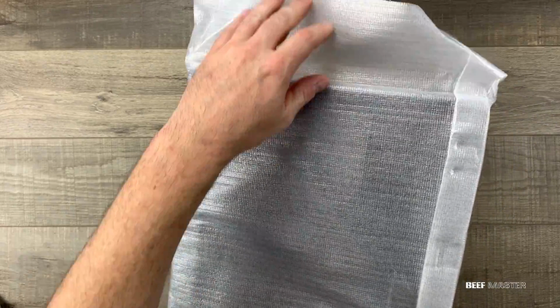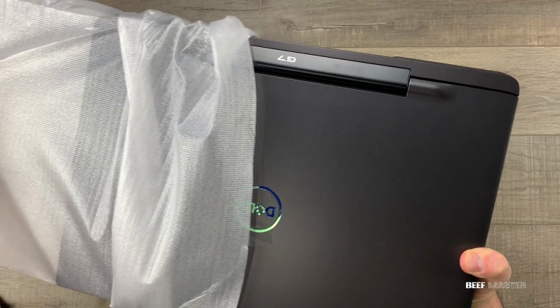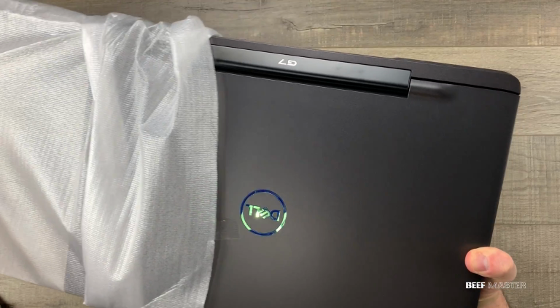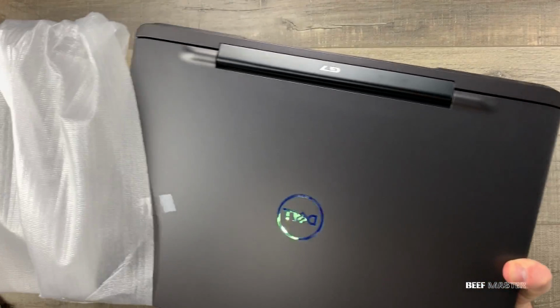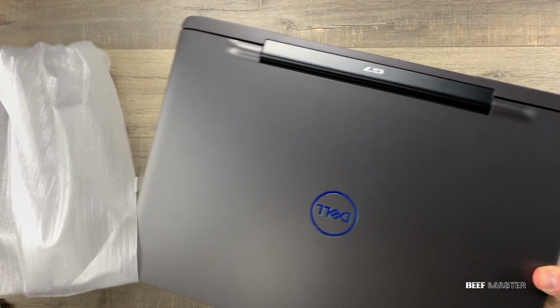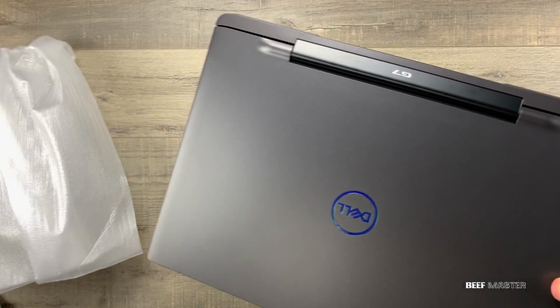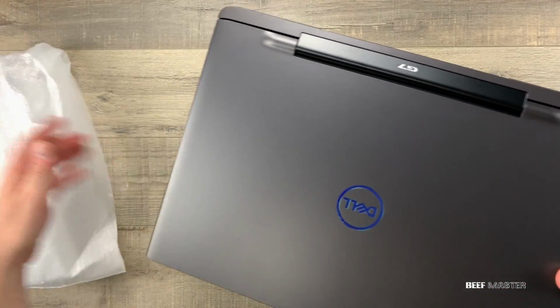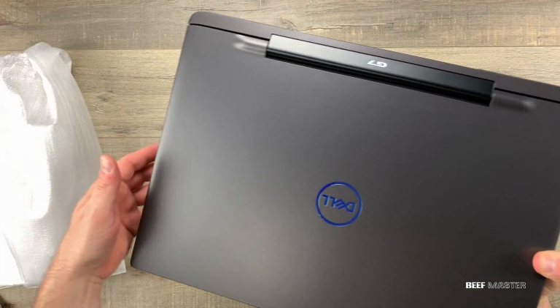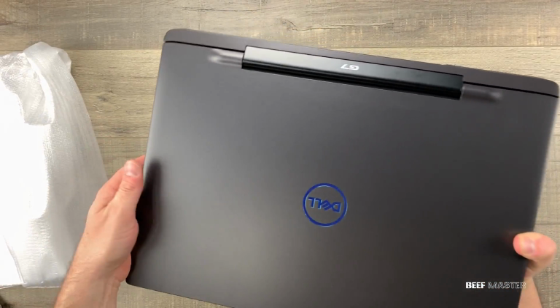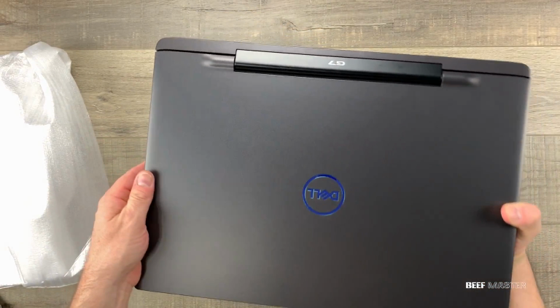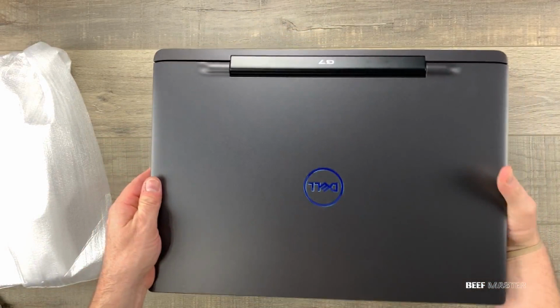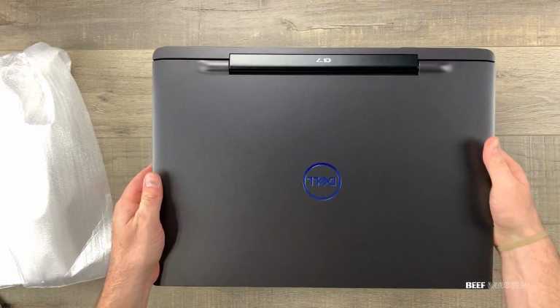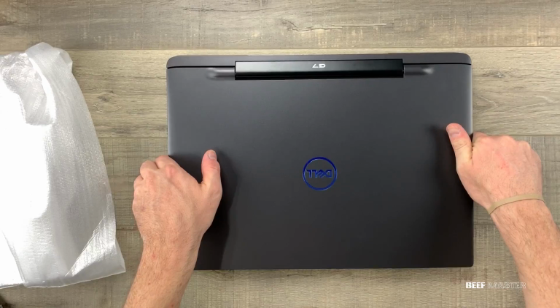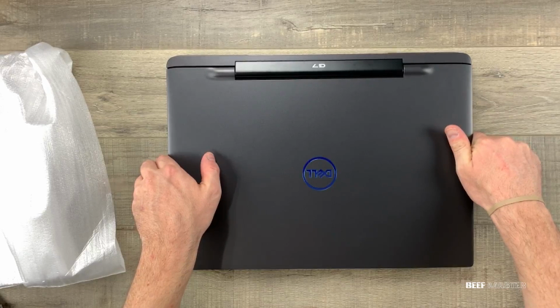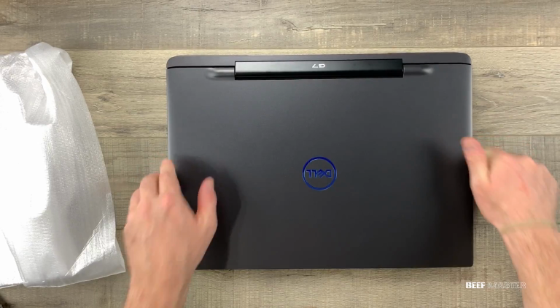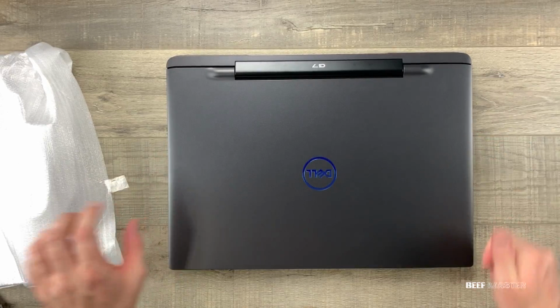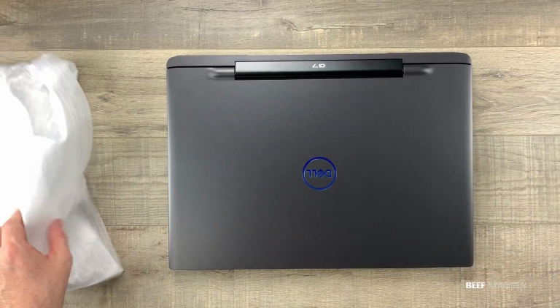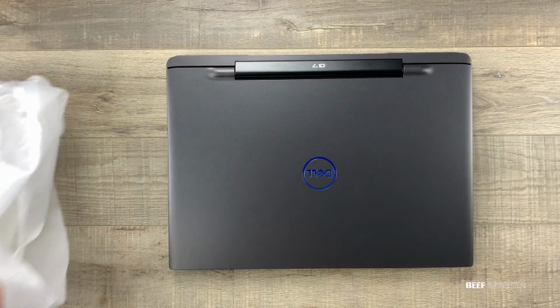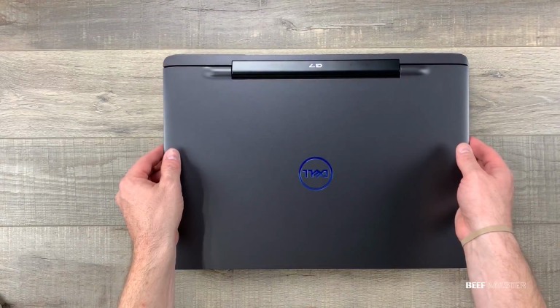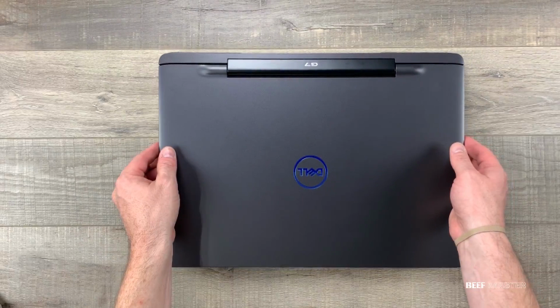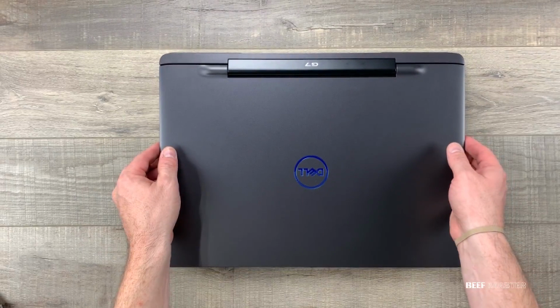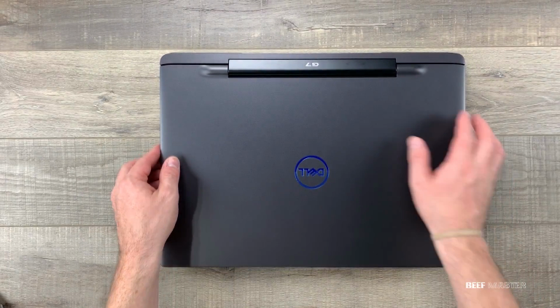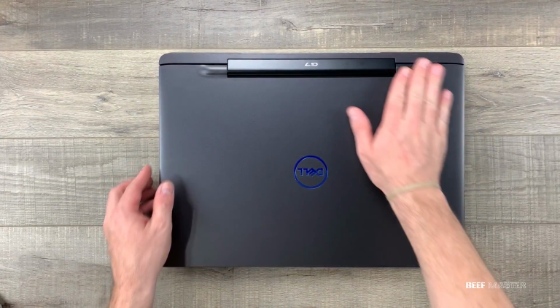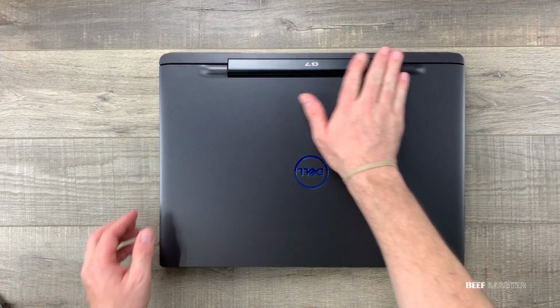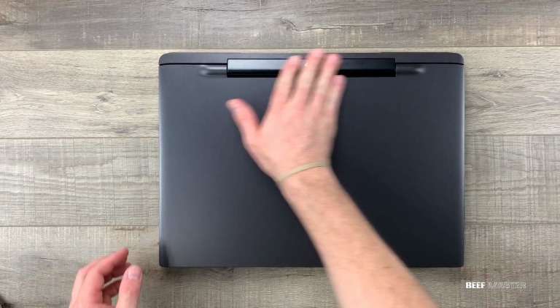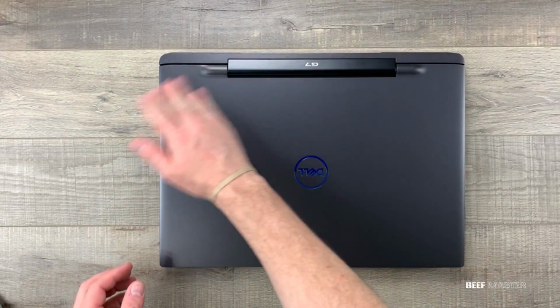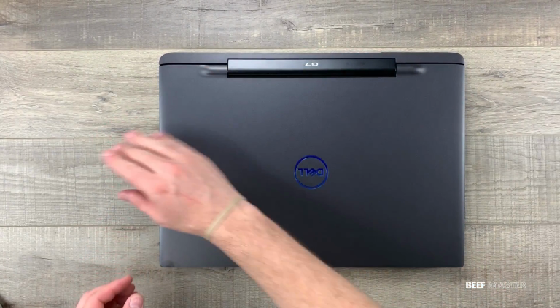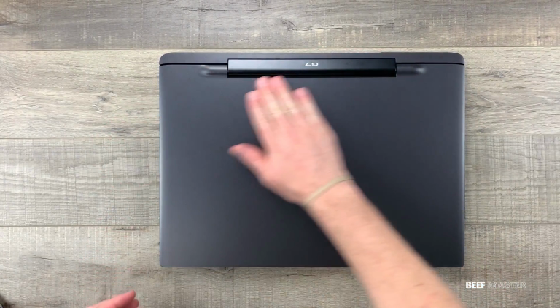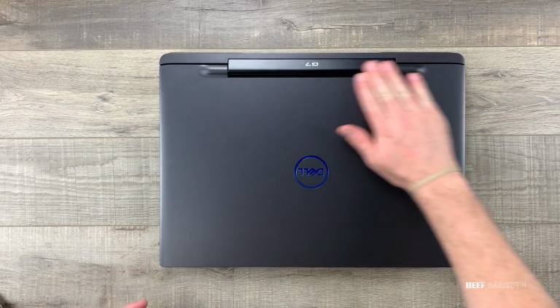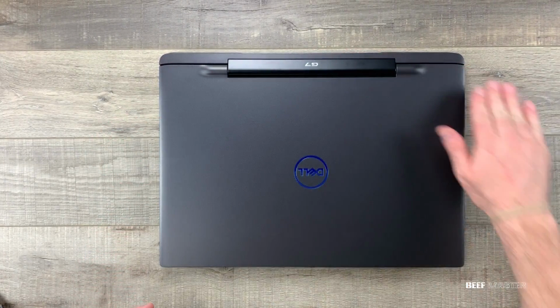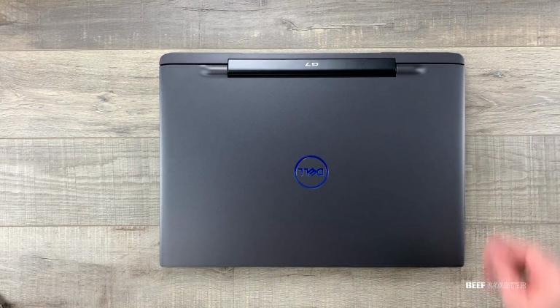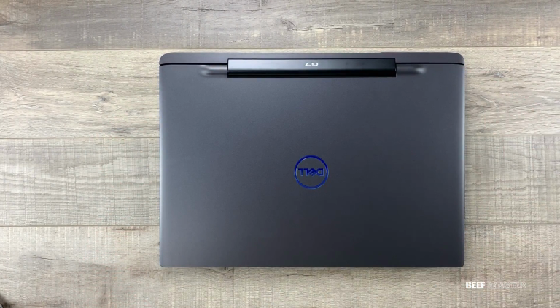Today I'm going to do a hardware review and a teardown of the Dell G7. Let's get started.